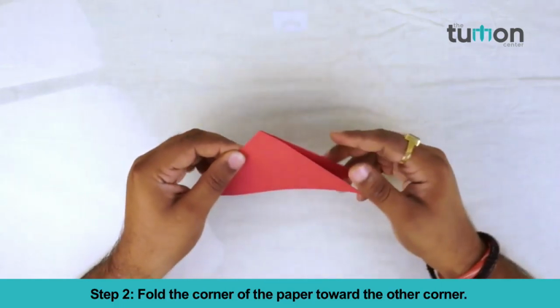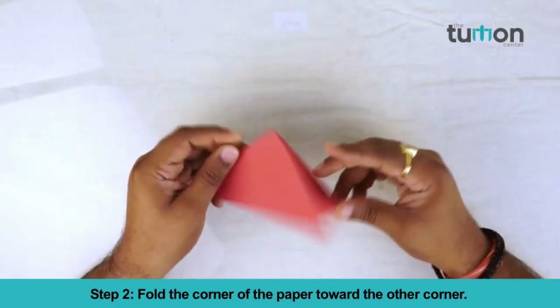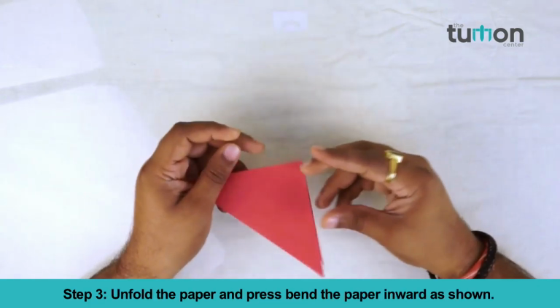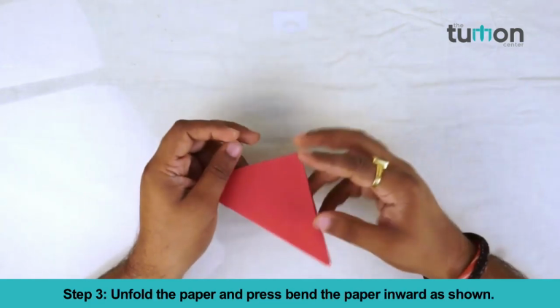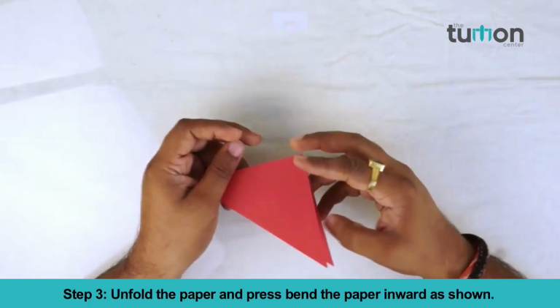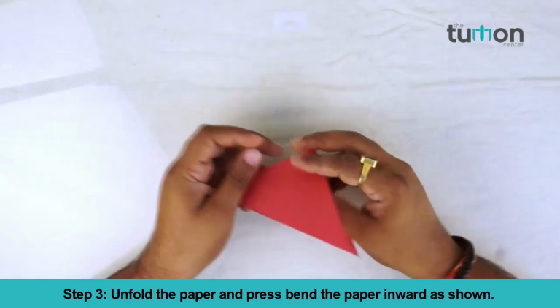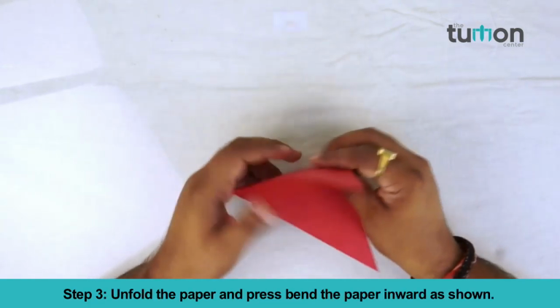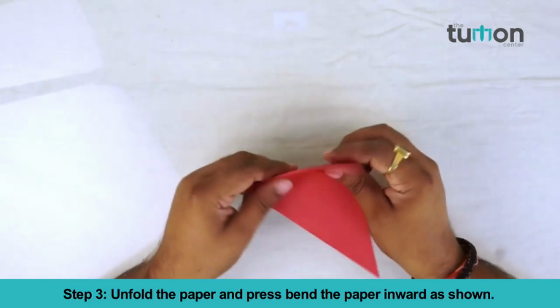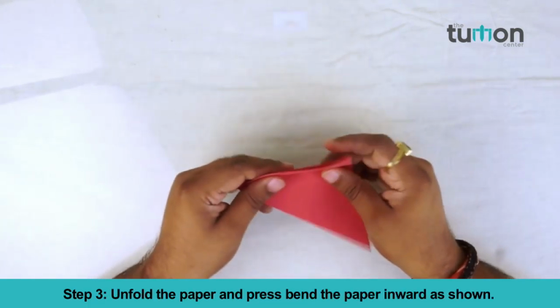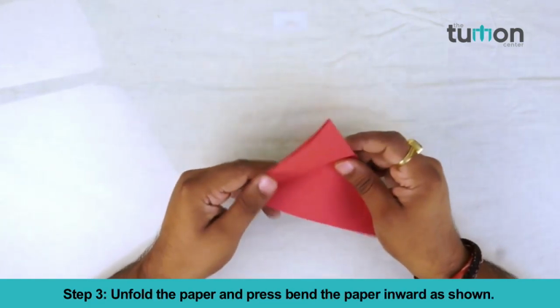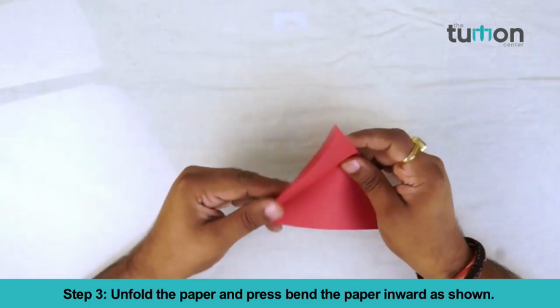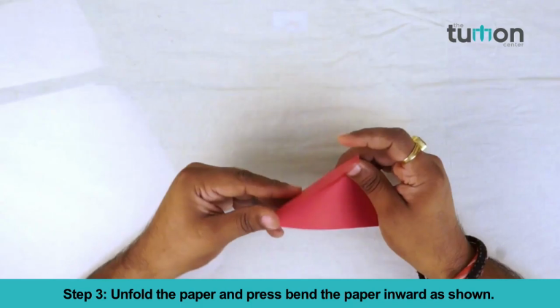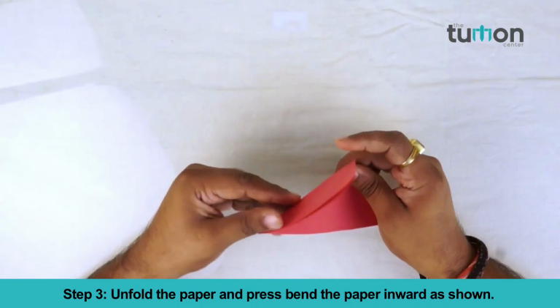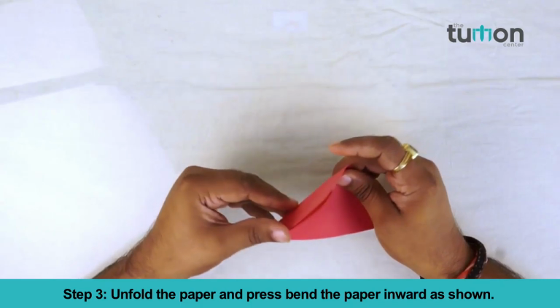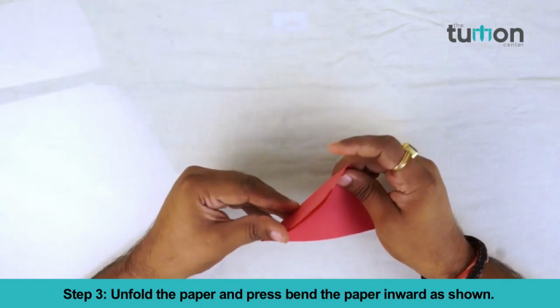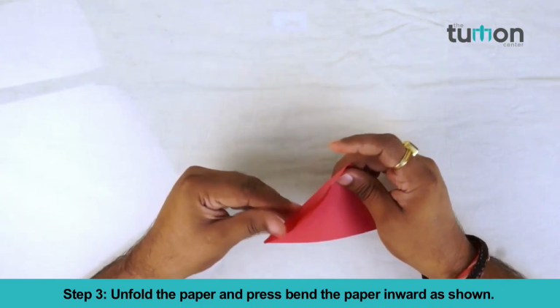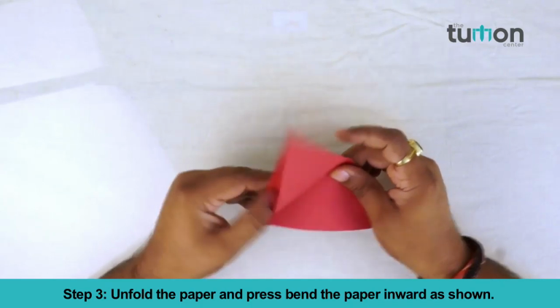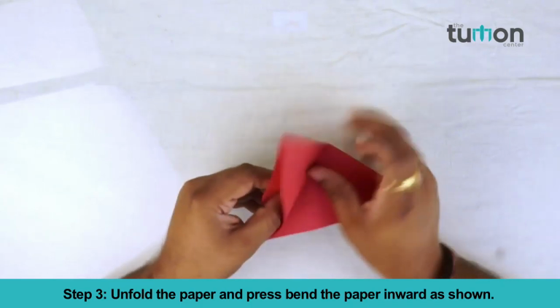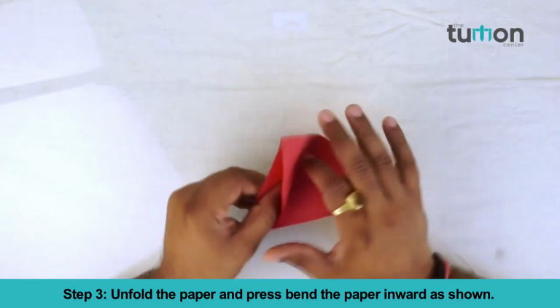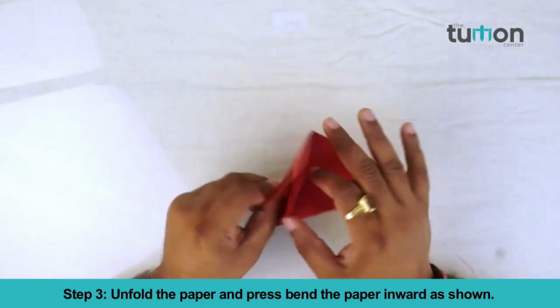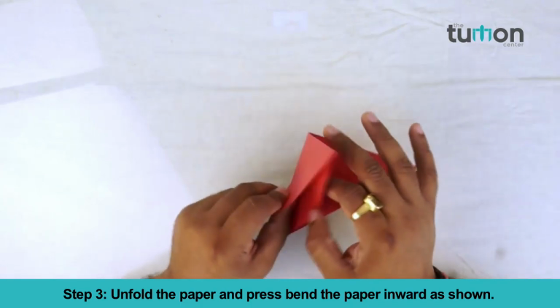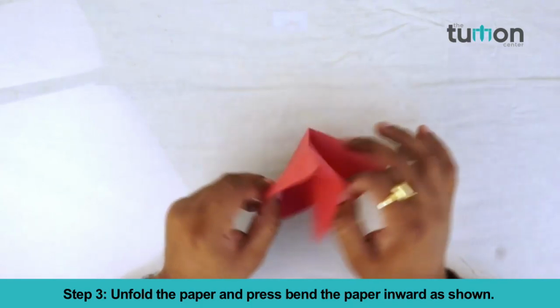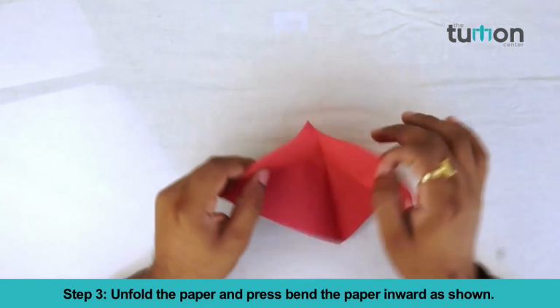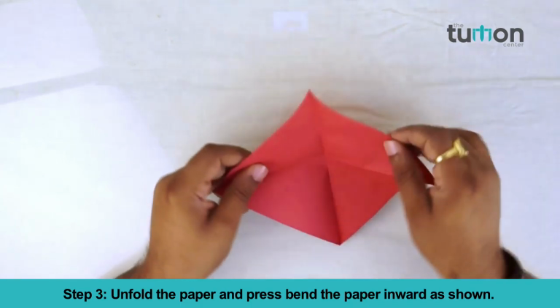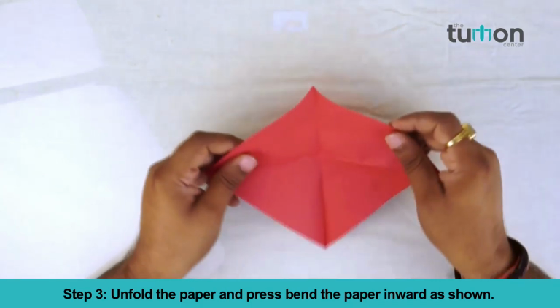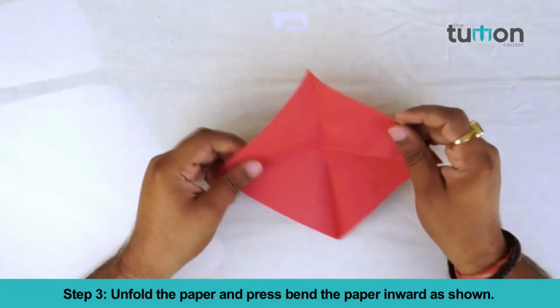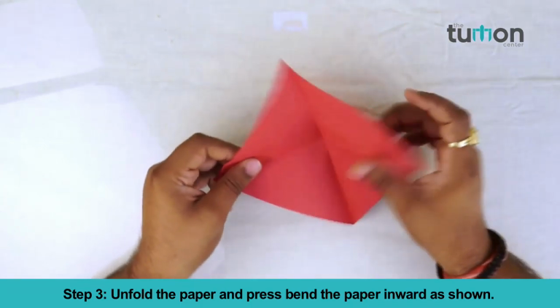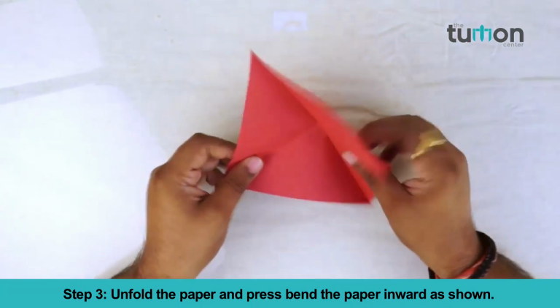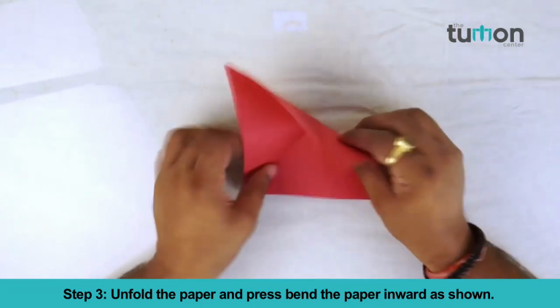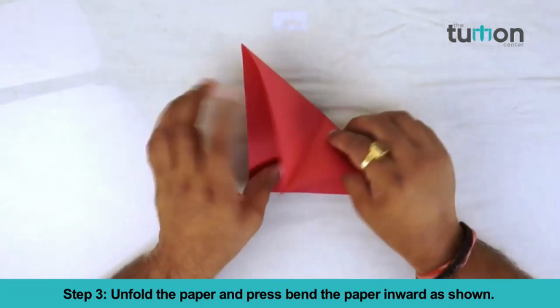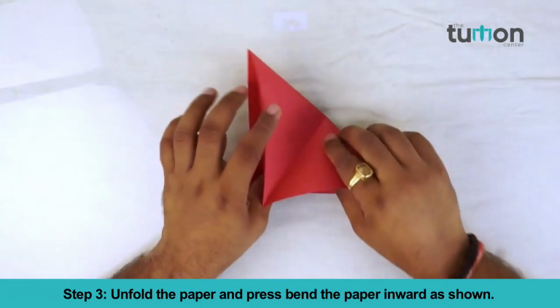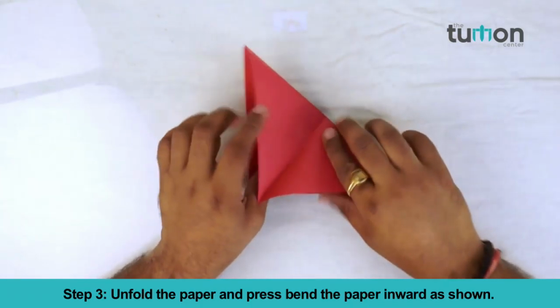Step 3: Unfold the paper and press-bend the paper inward as shown.